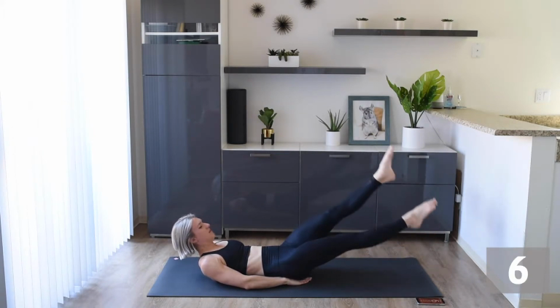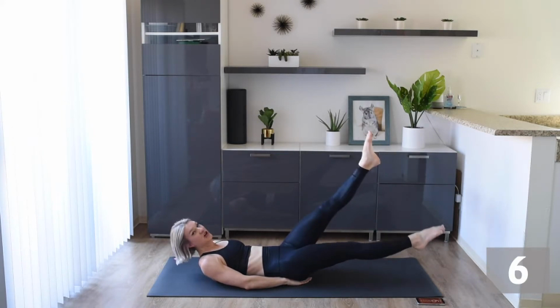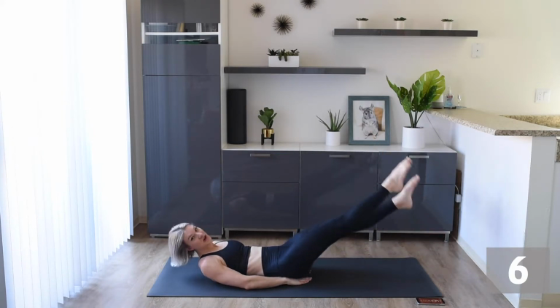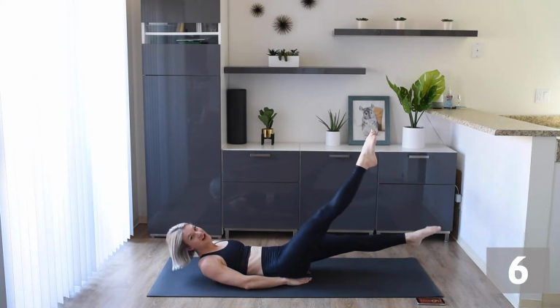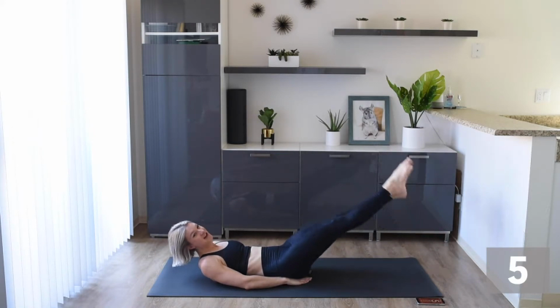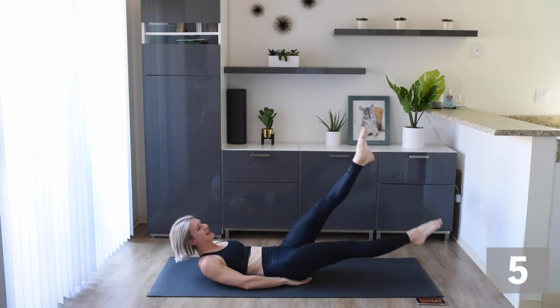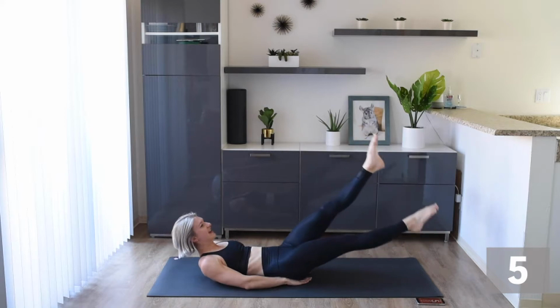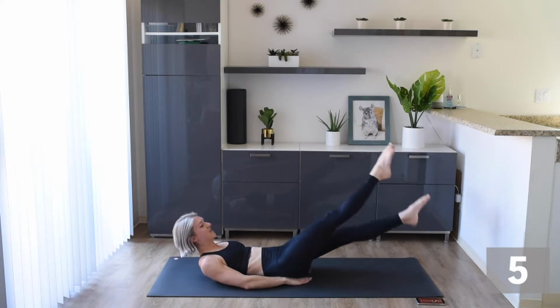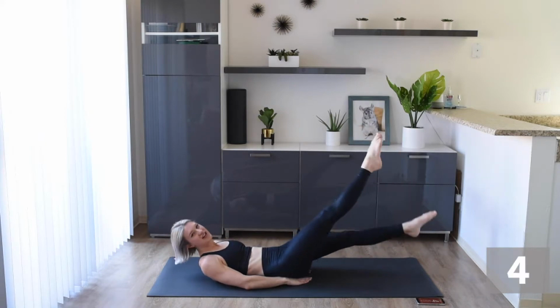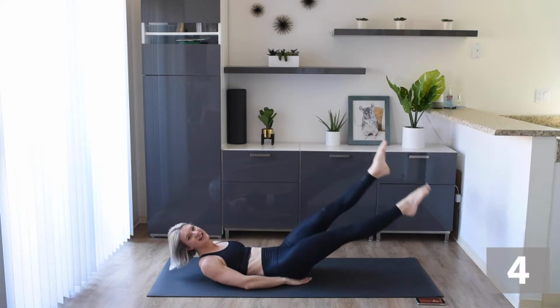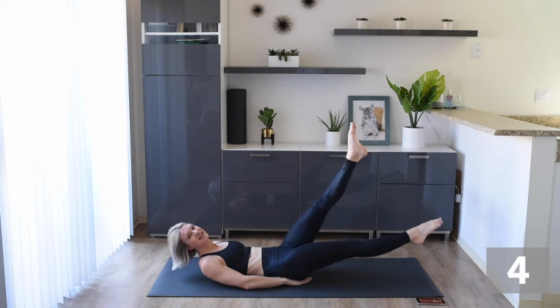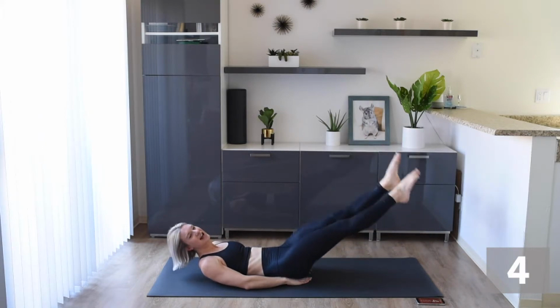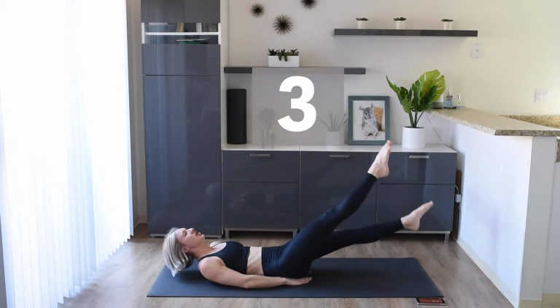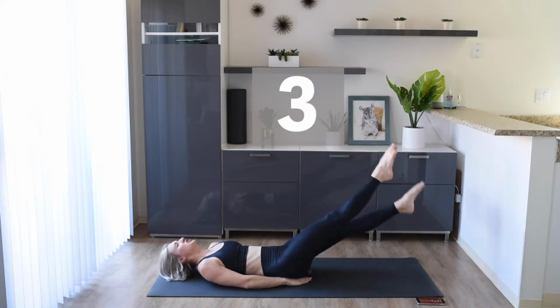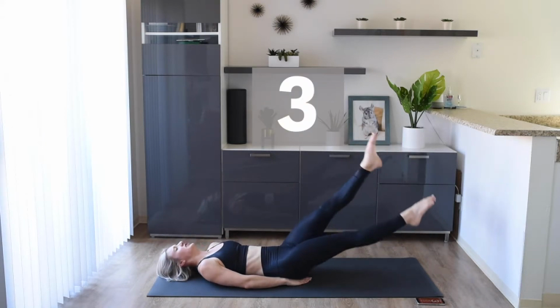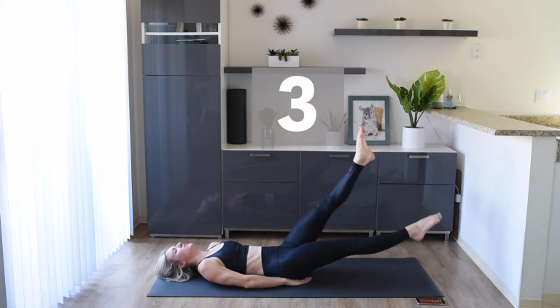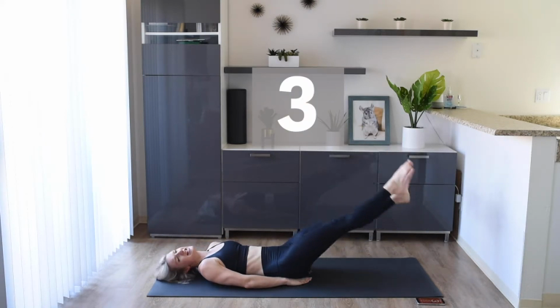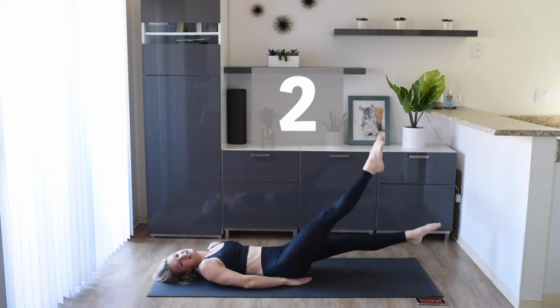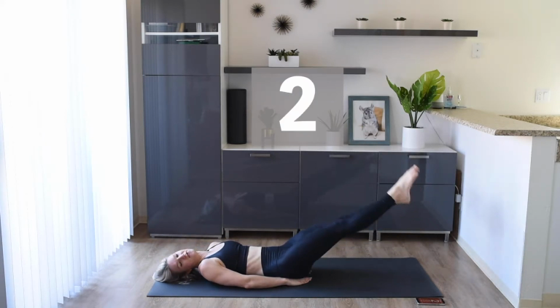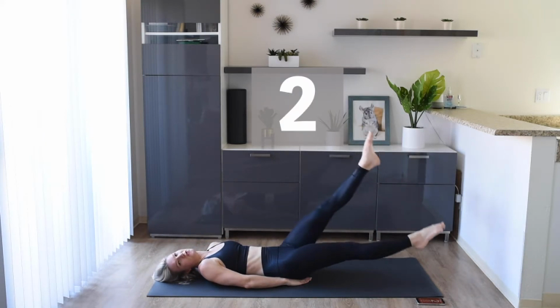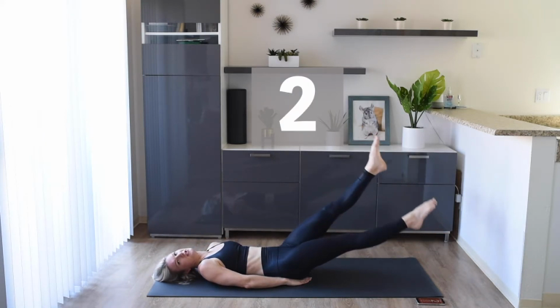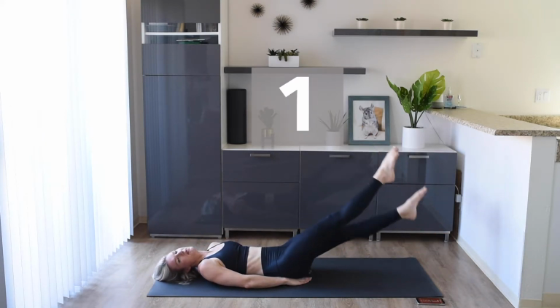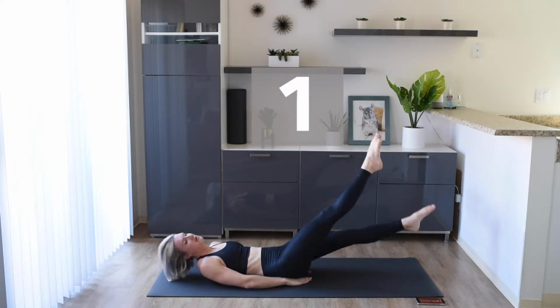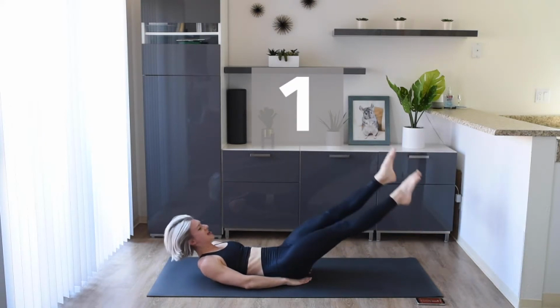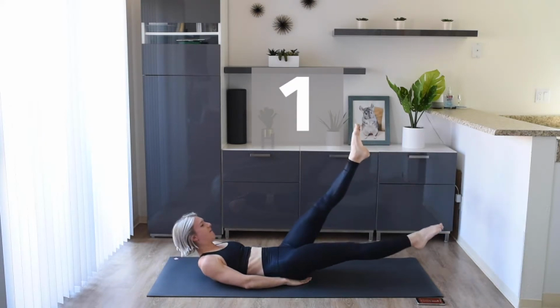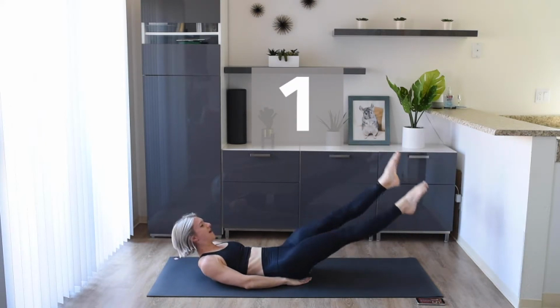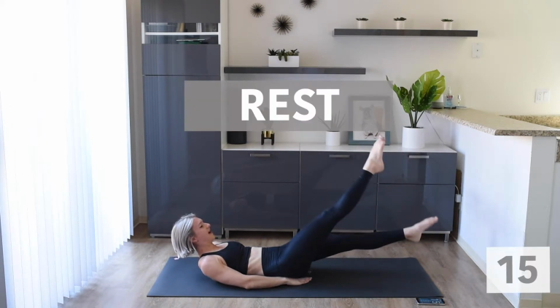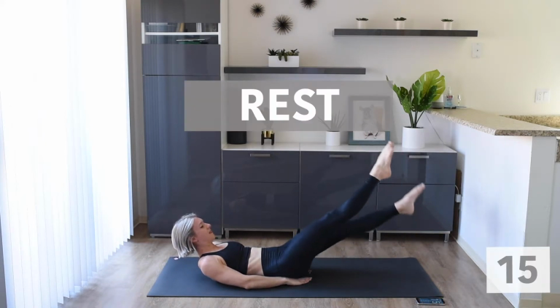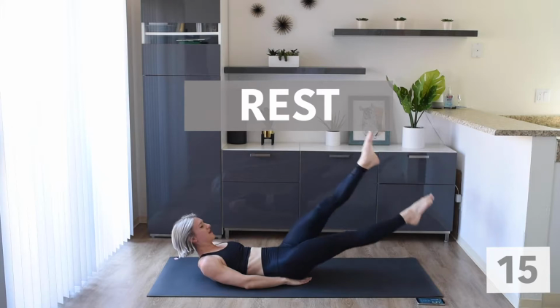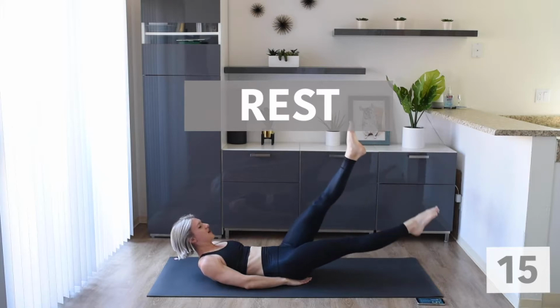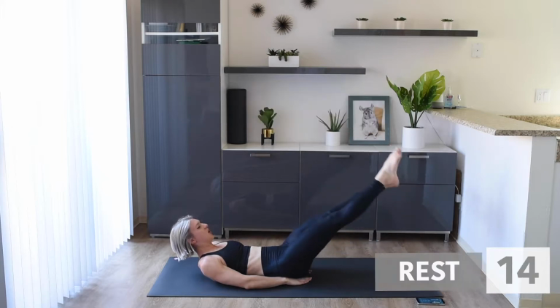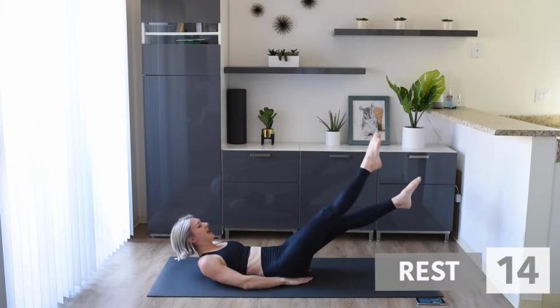Make sure you're breathing. If your neck gets tight, just release it to the floor for a little bit, but then come right back up.